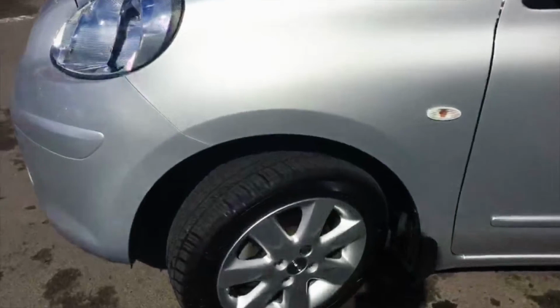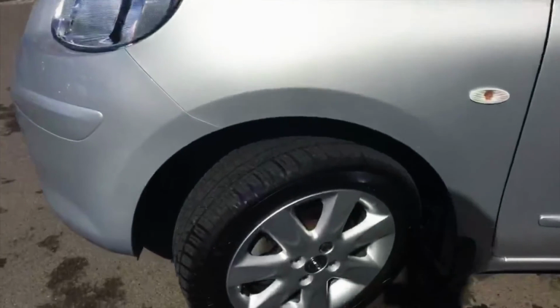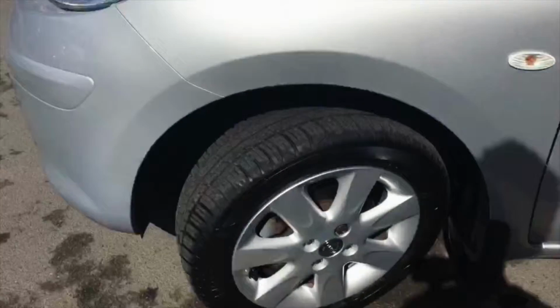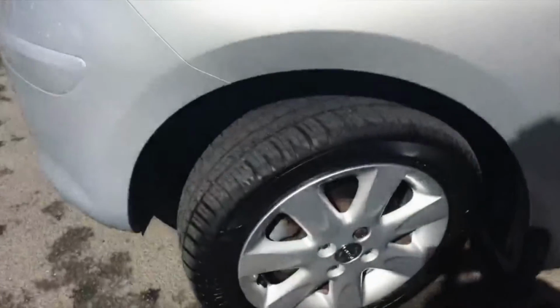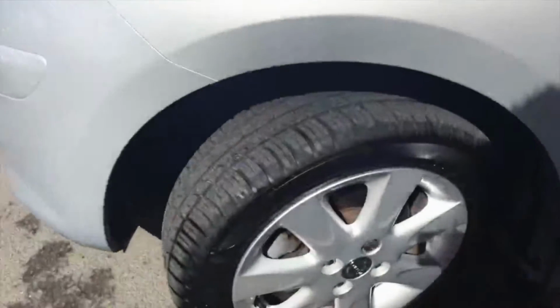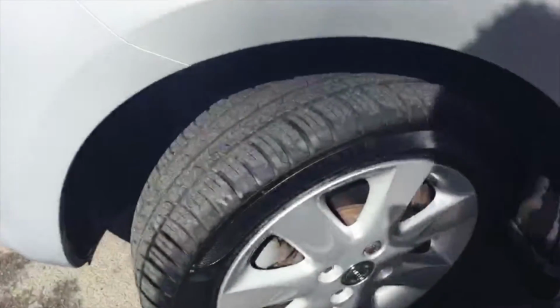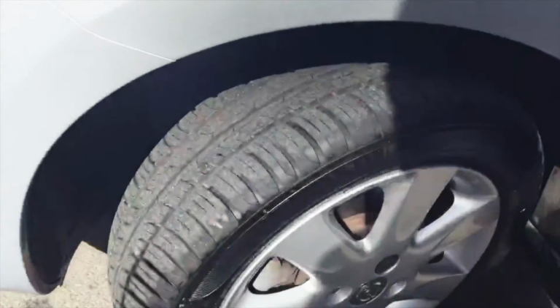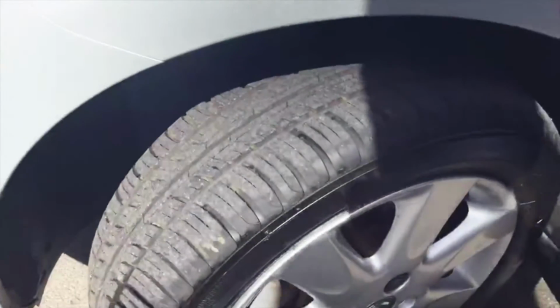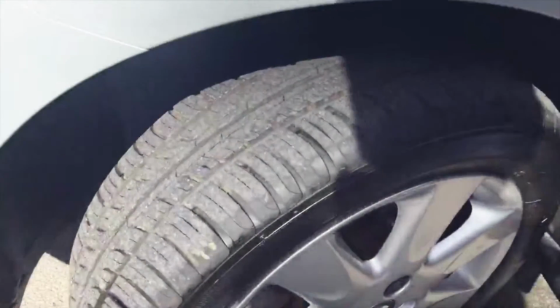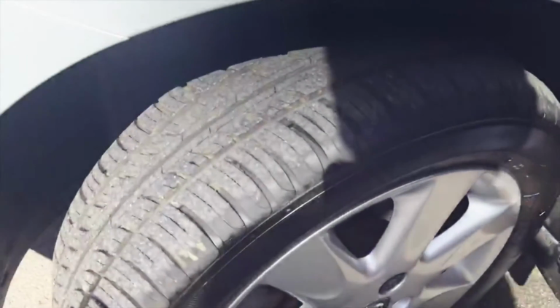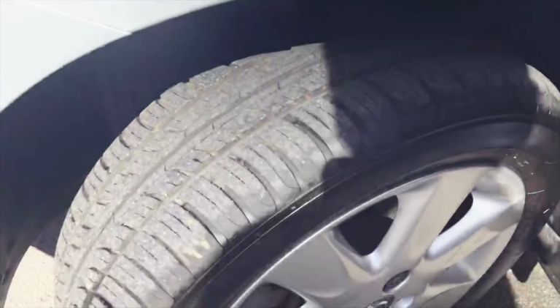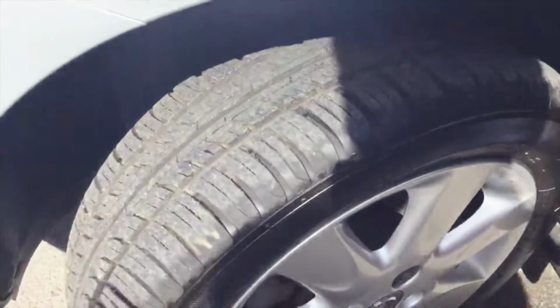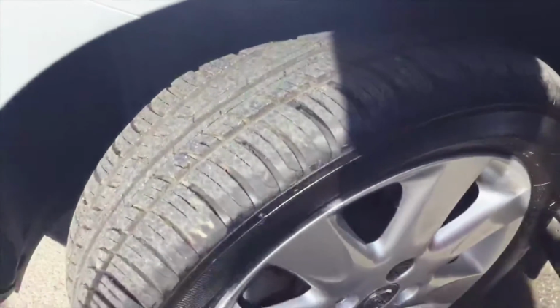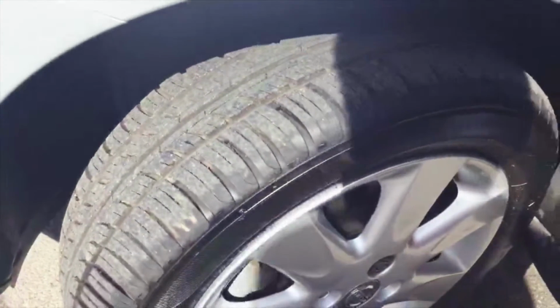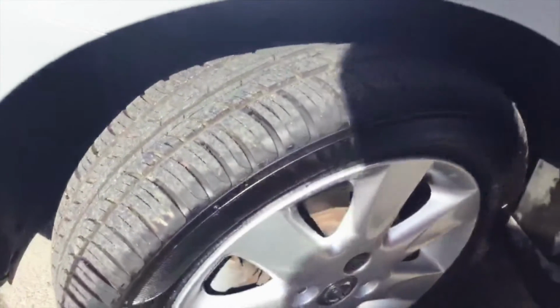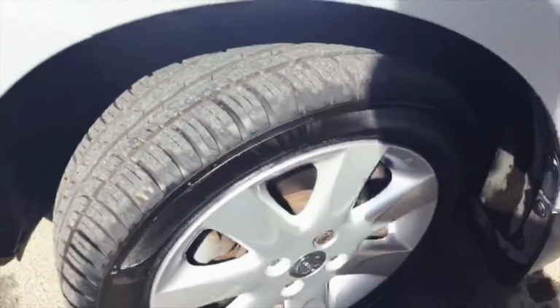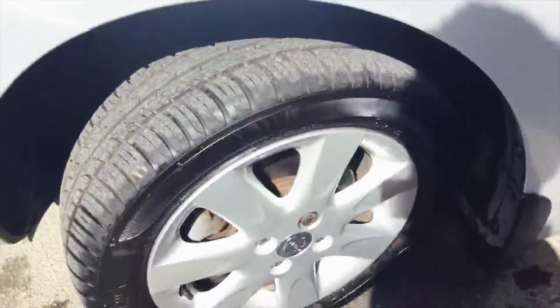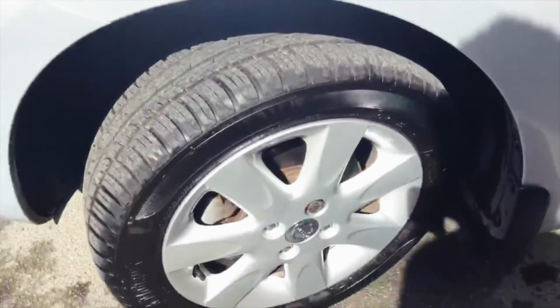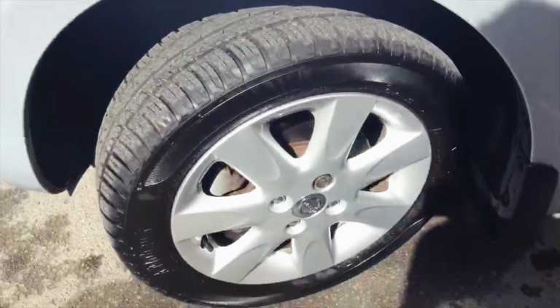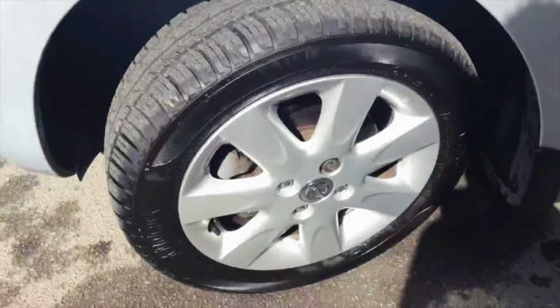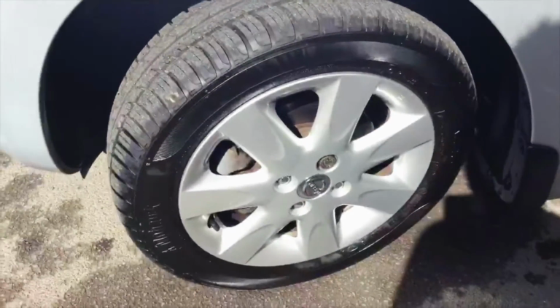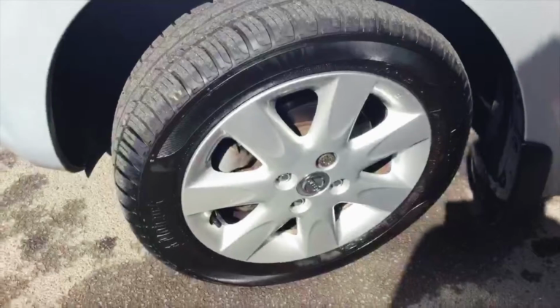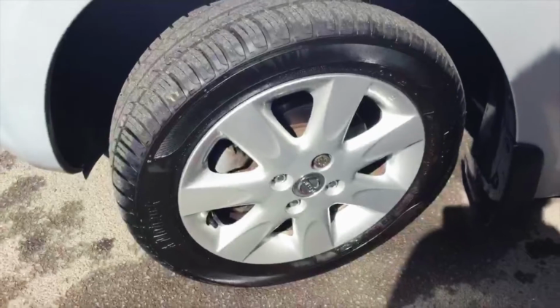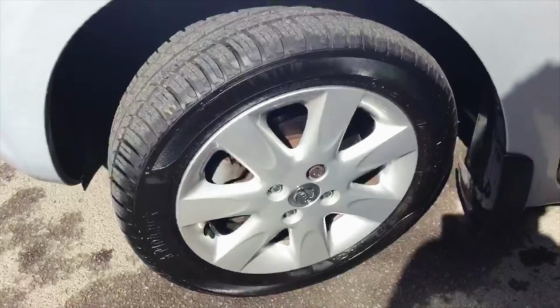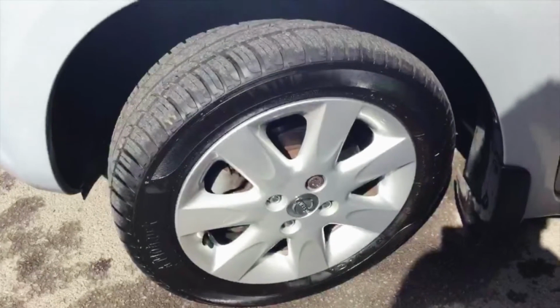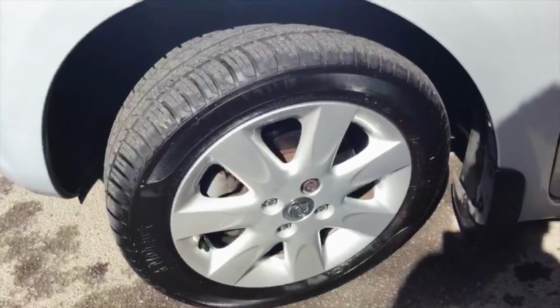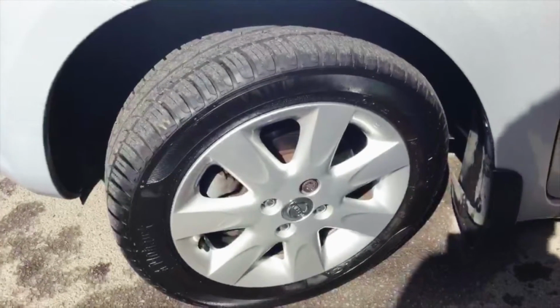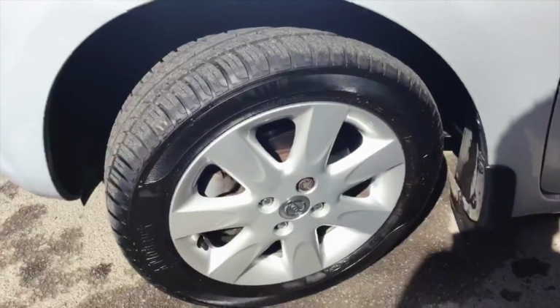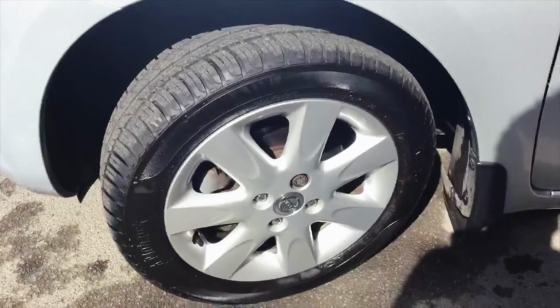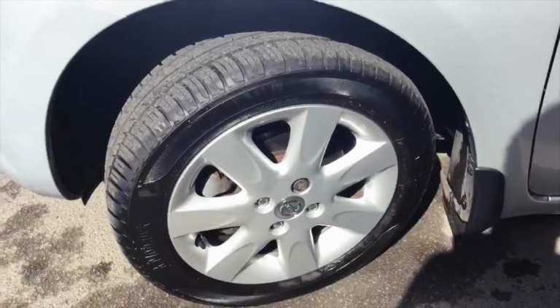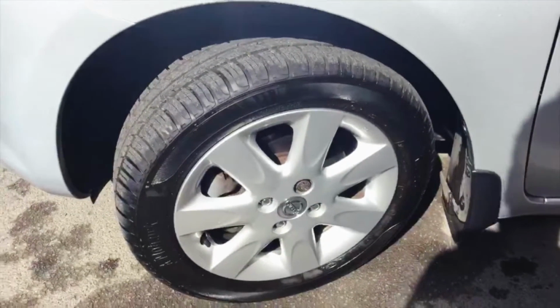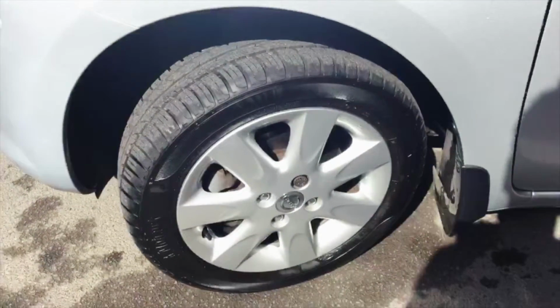The tyre tread has absolutely tons of tread left on there, virtually brand new. Wheels are alloys all around, all immaculate as well.